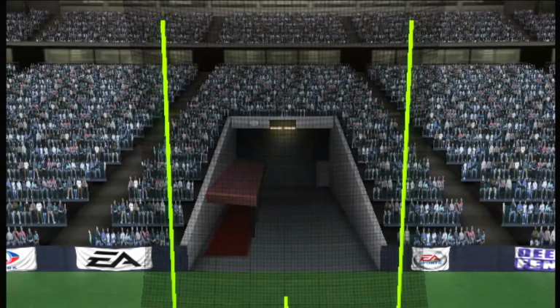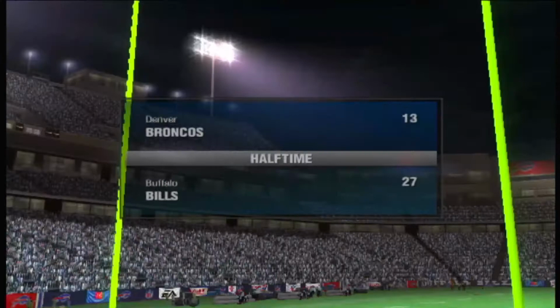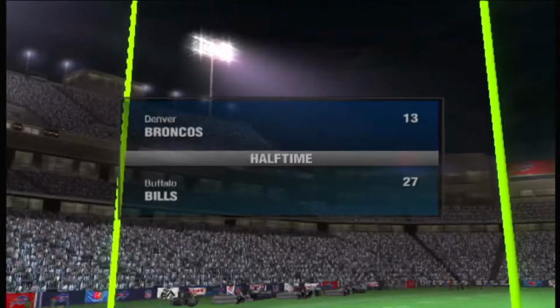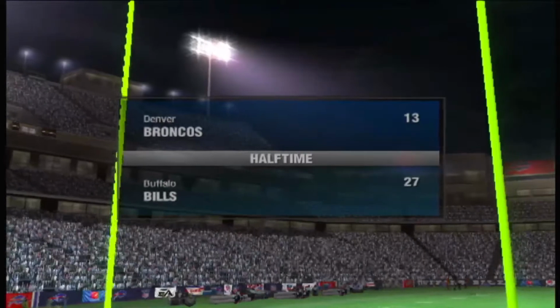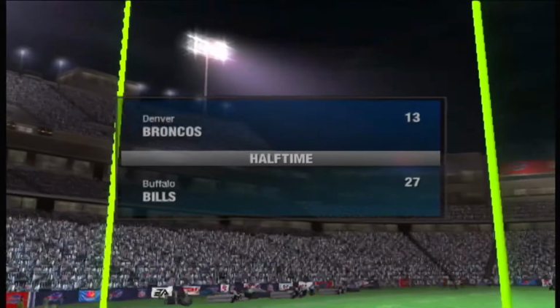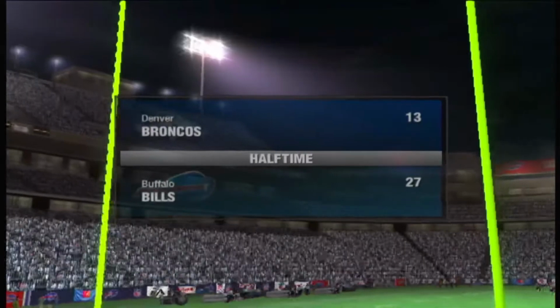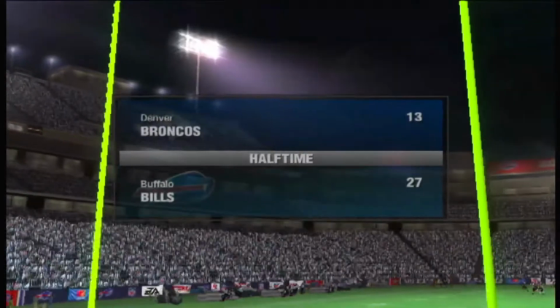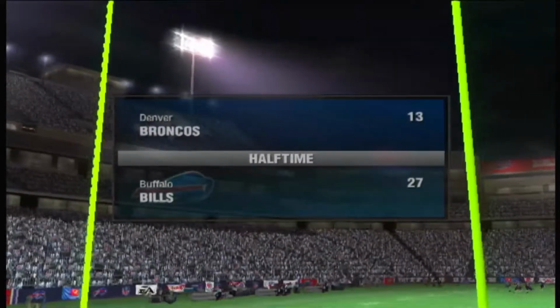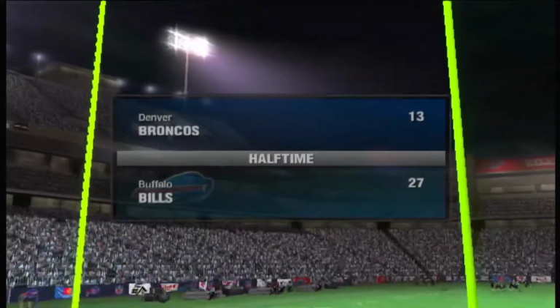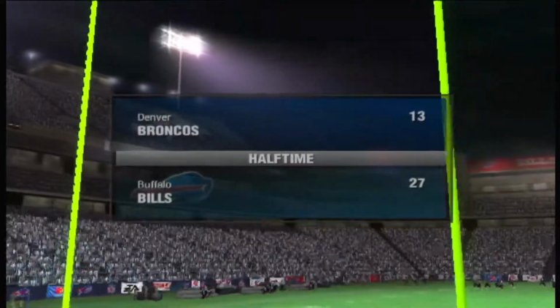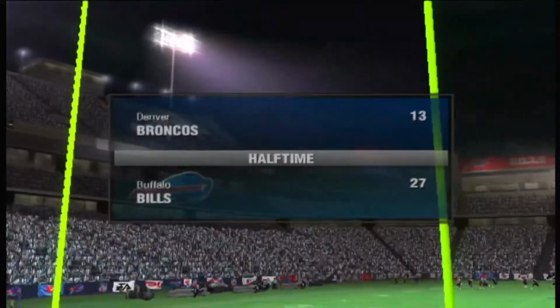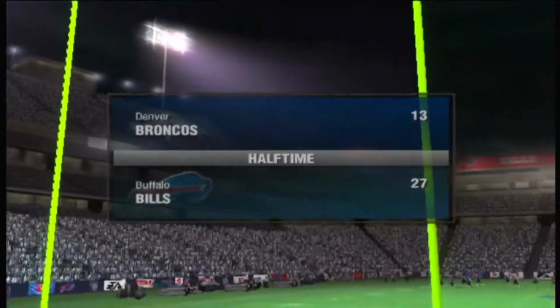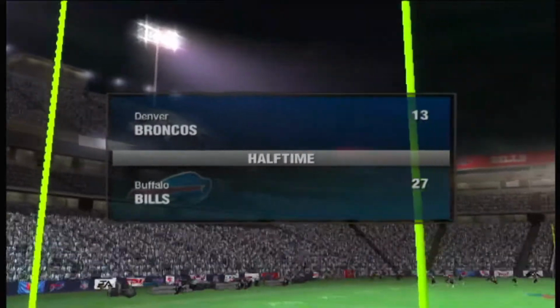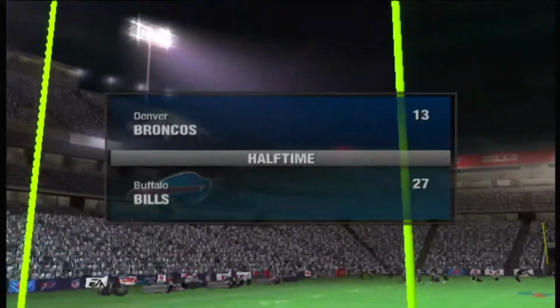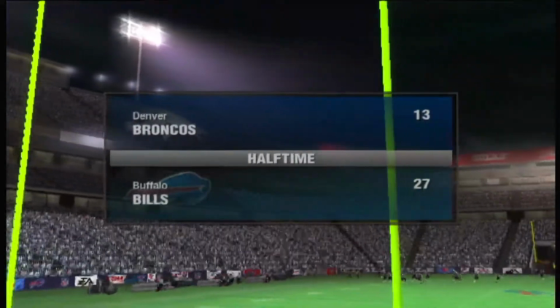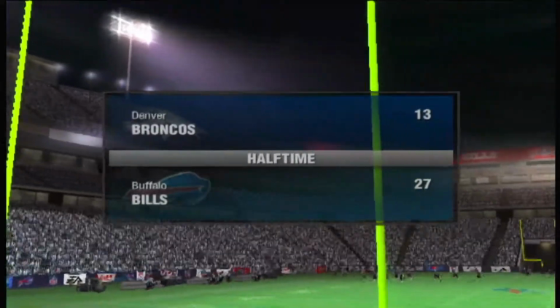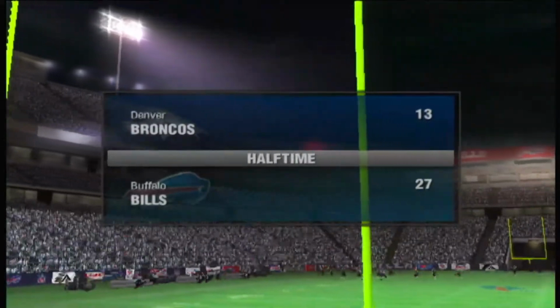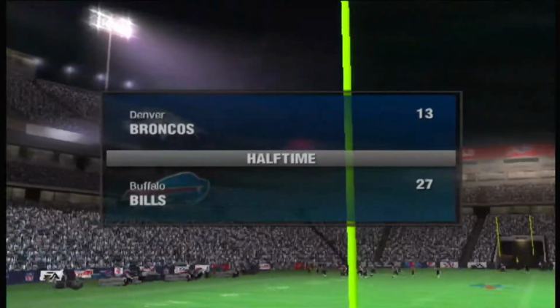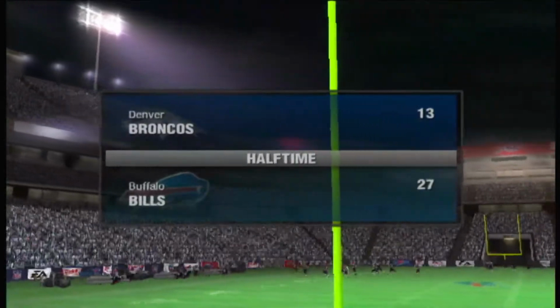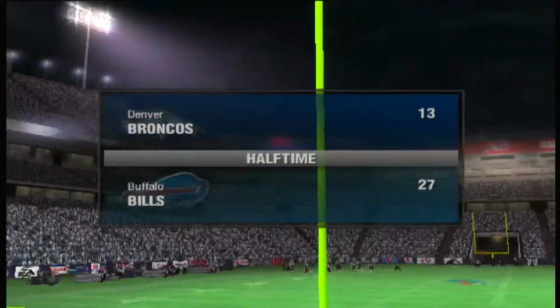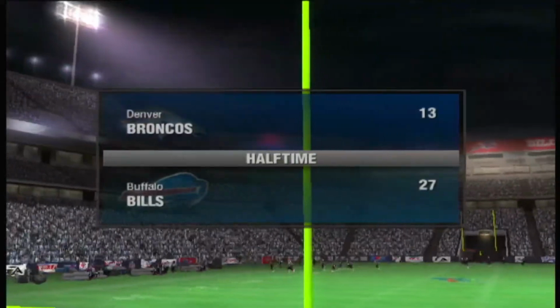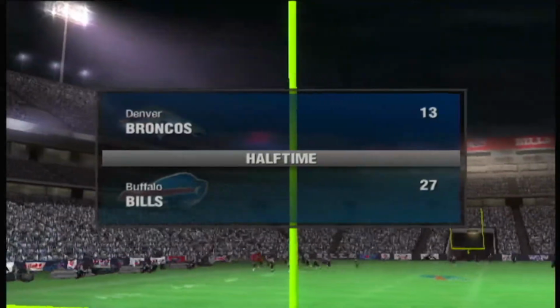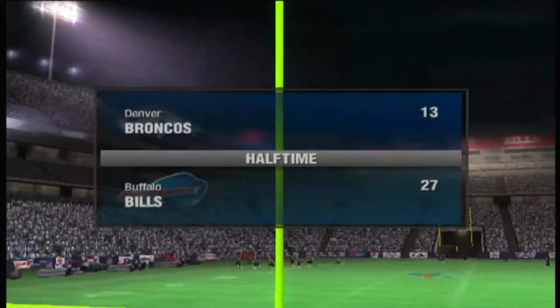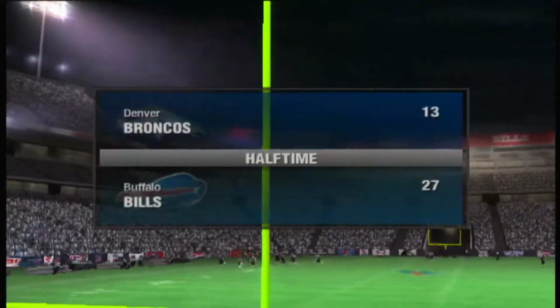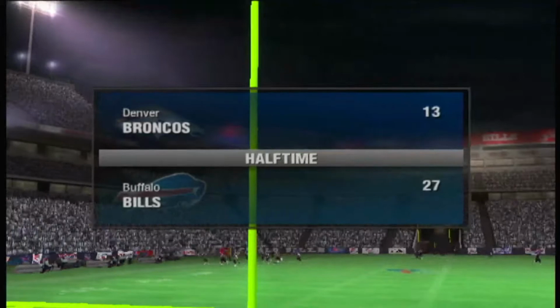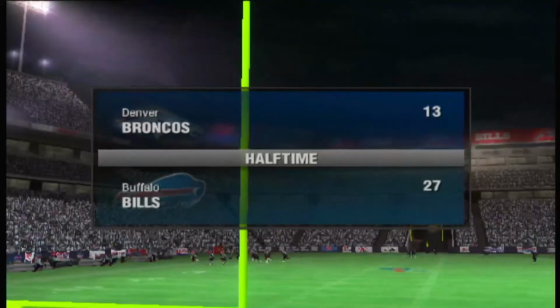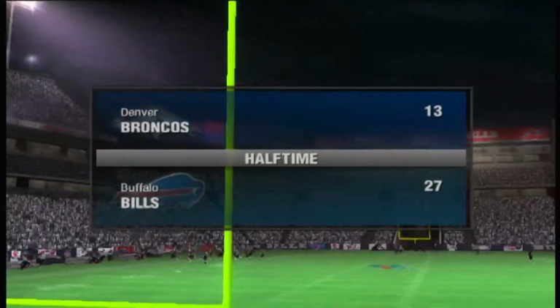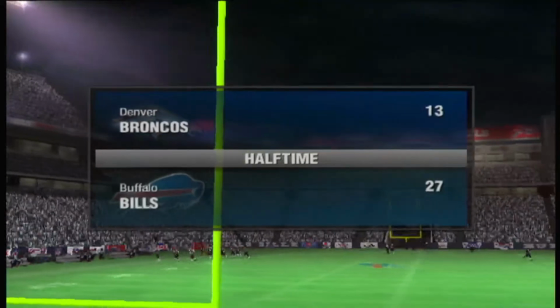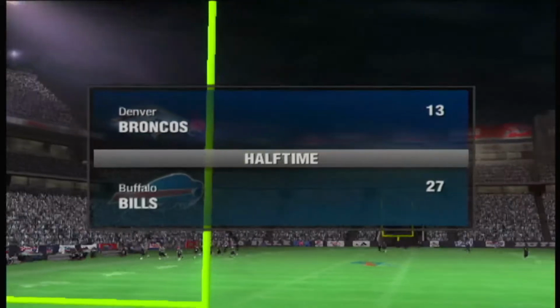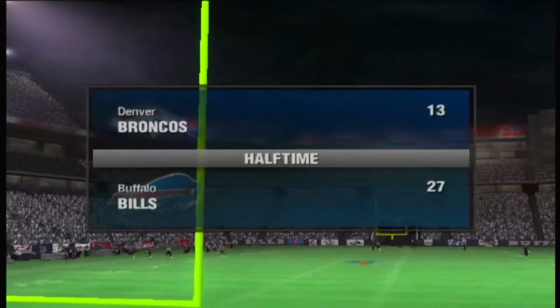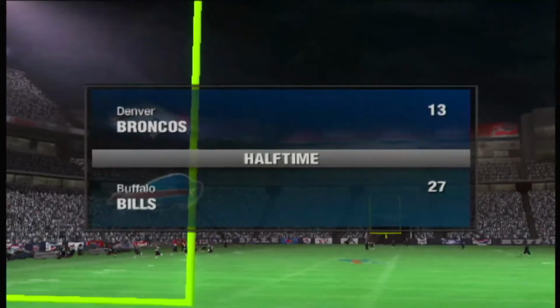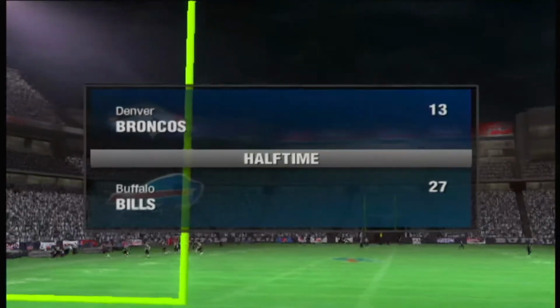As we head to halftime: the Buffalo Bills 27, the Broncos 13.